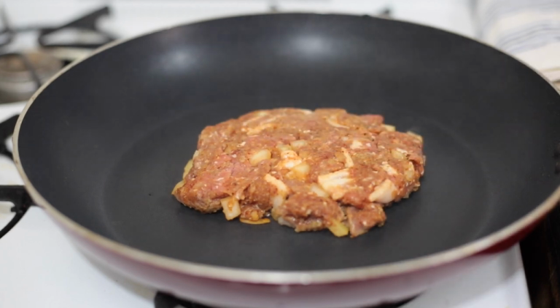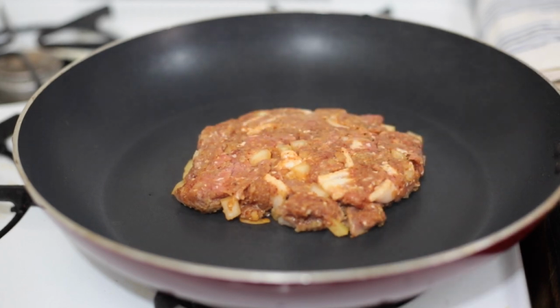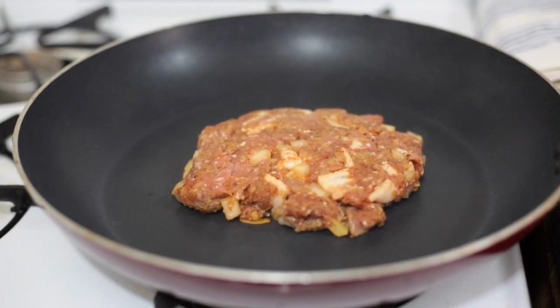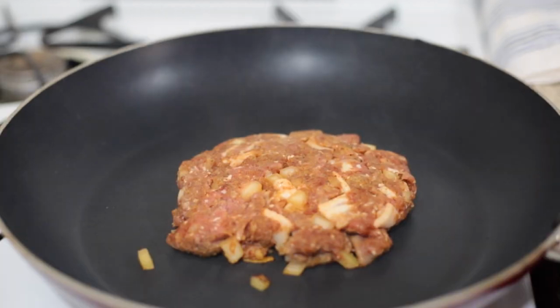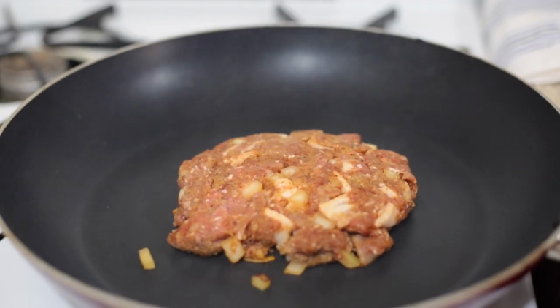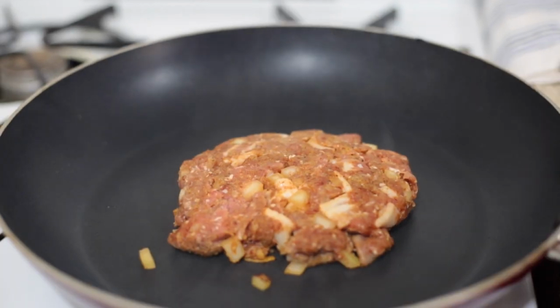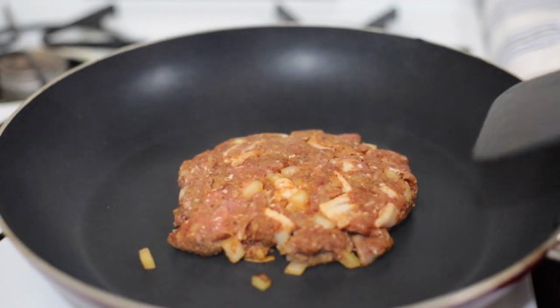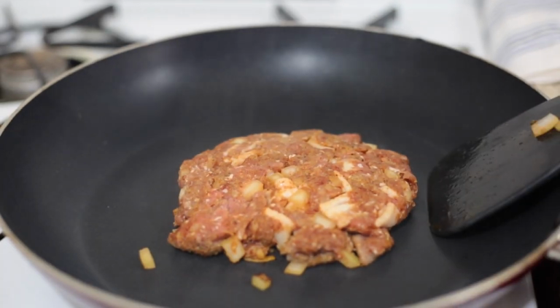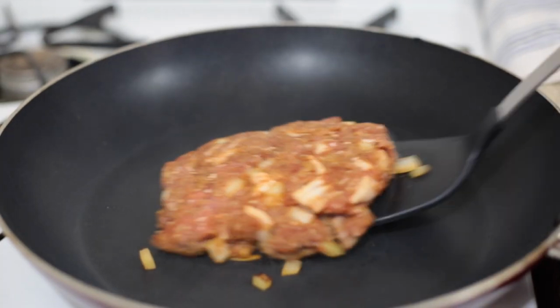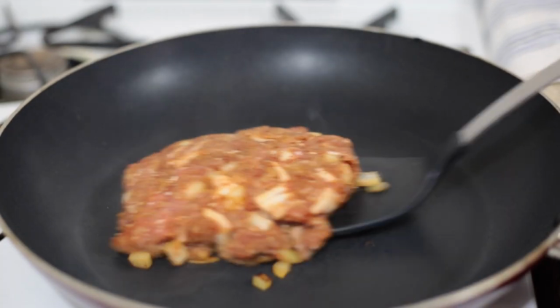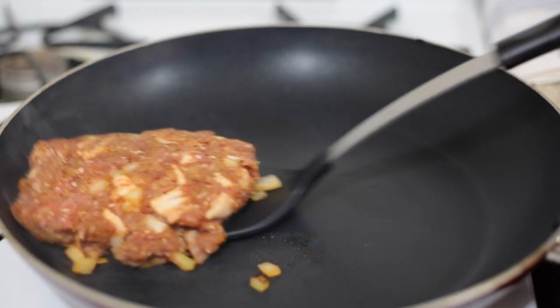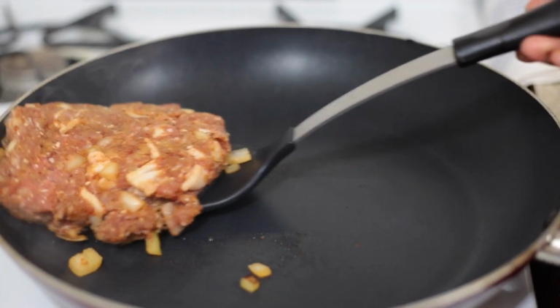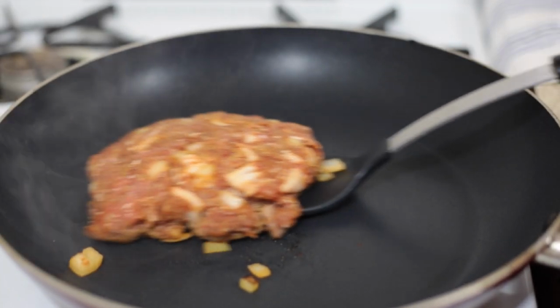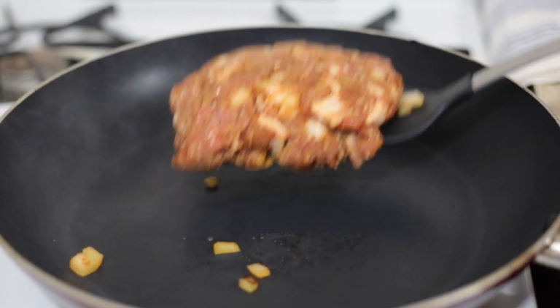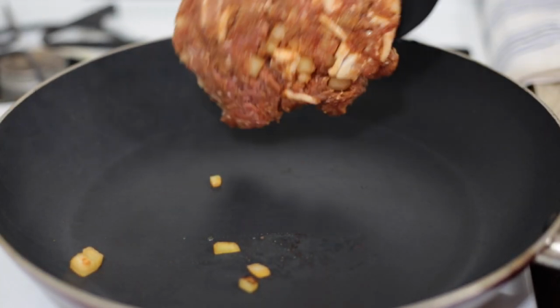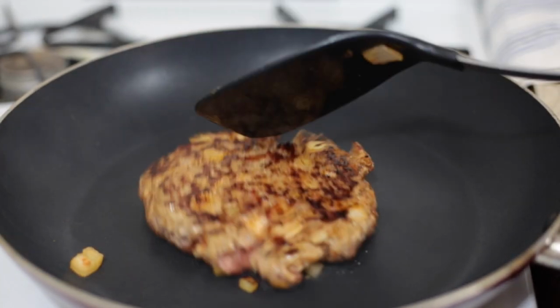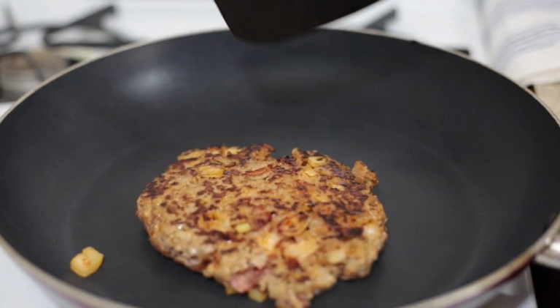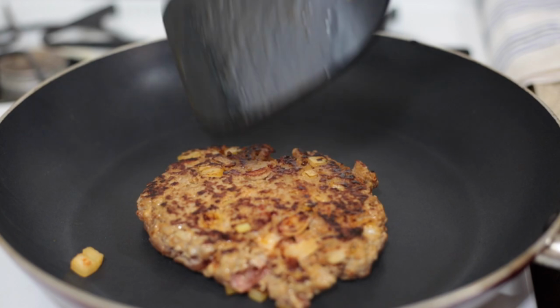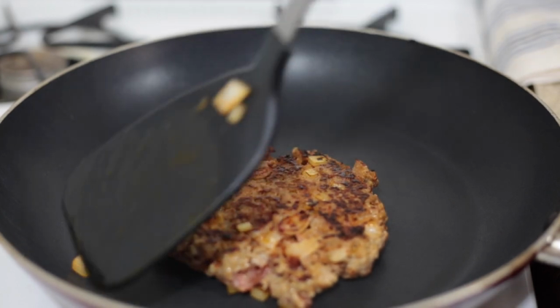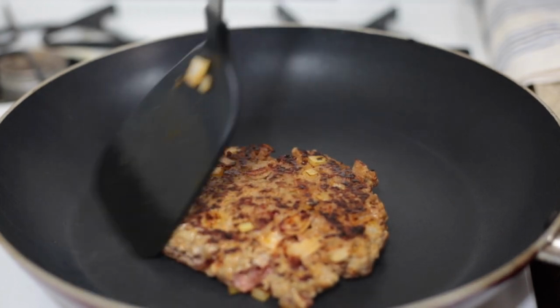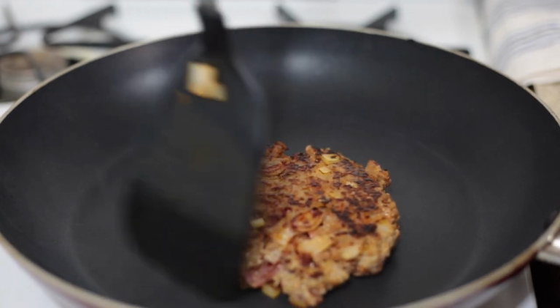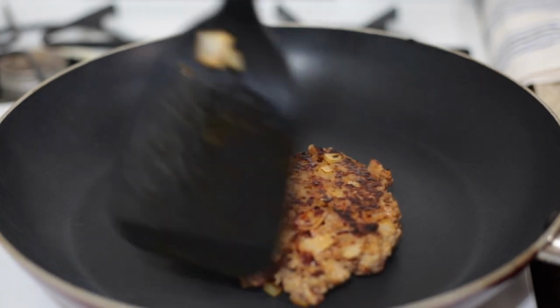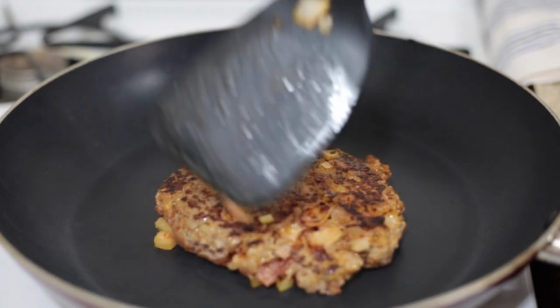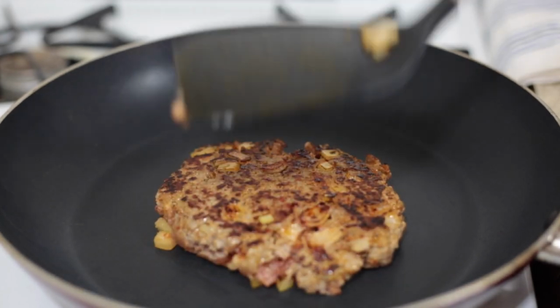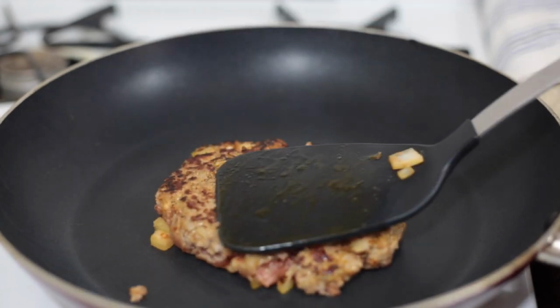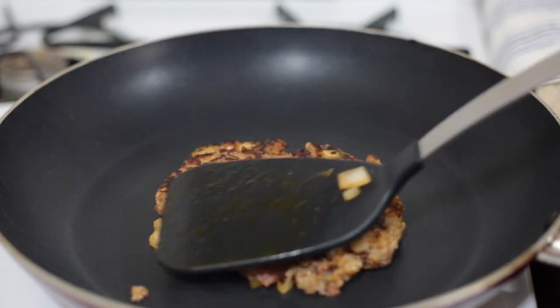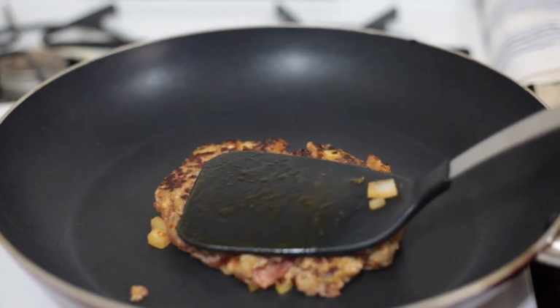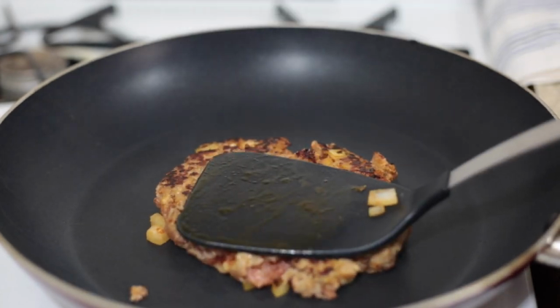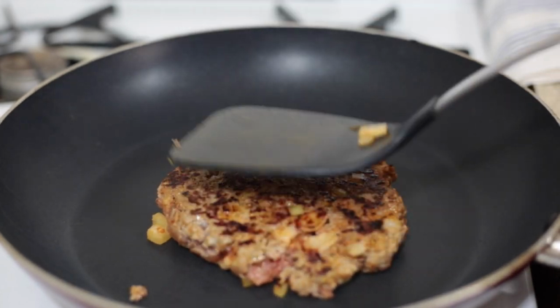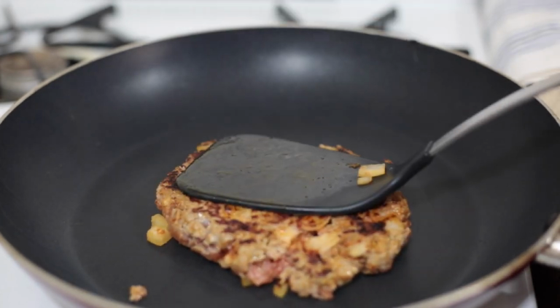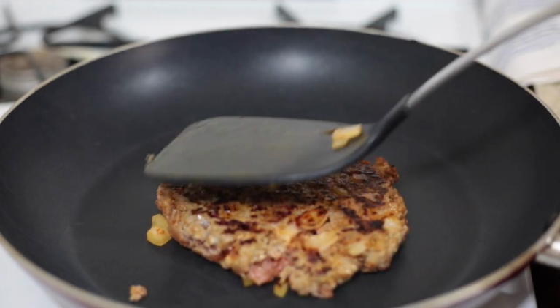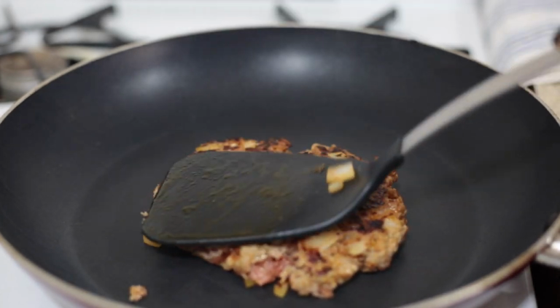Cook your burger for about 4 minutes on each side, then cover it with the top and let it rest for about 5 minutes with the heat off.